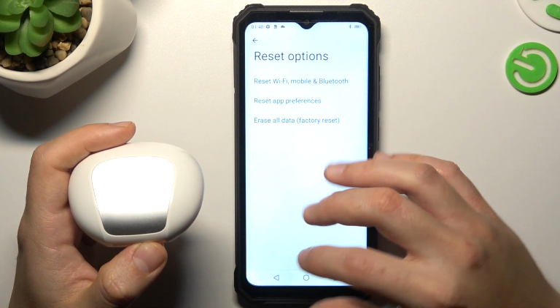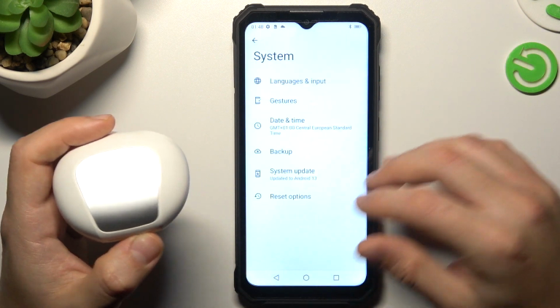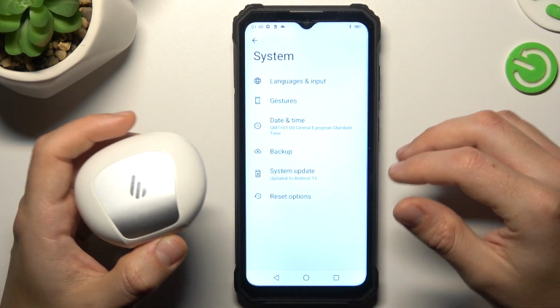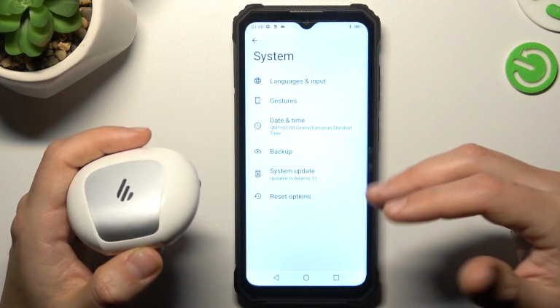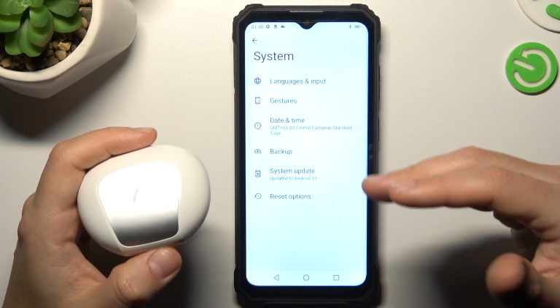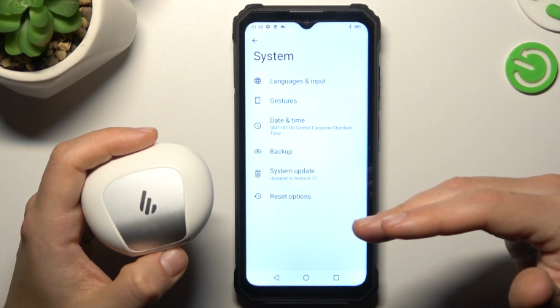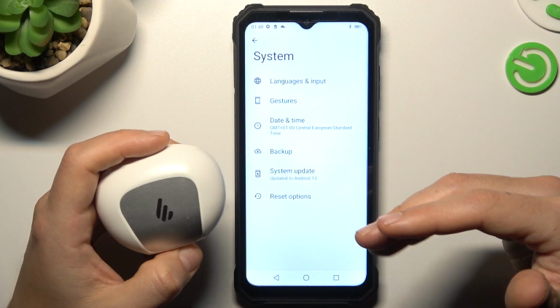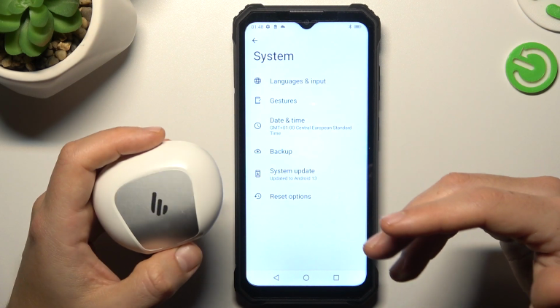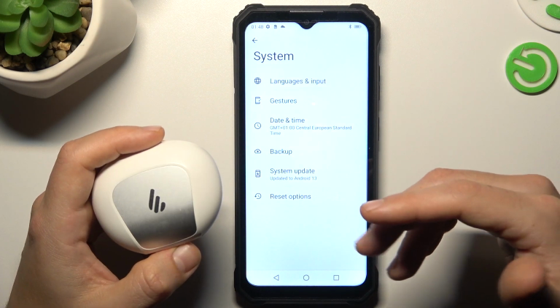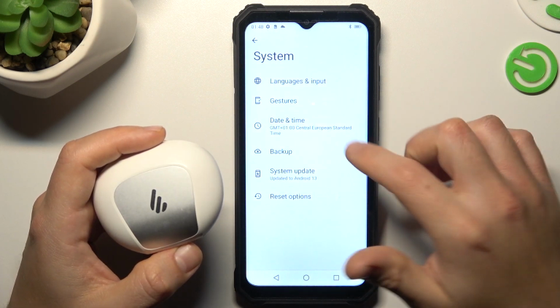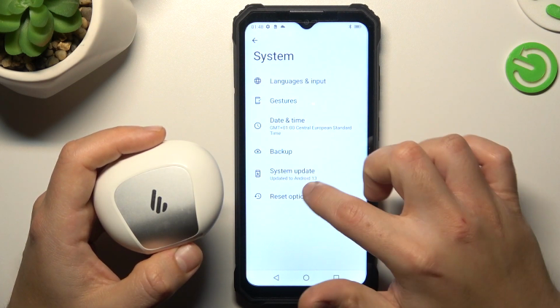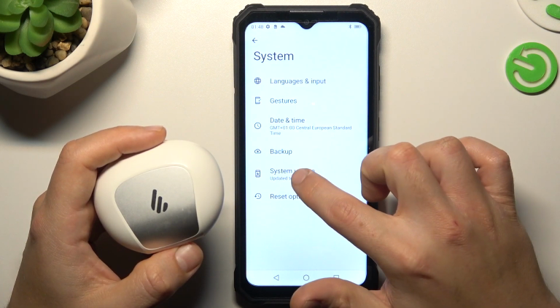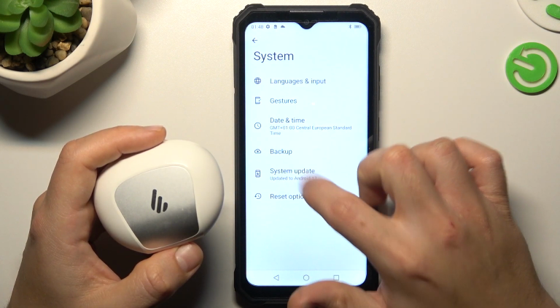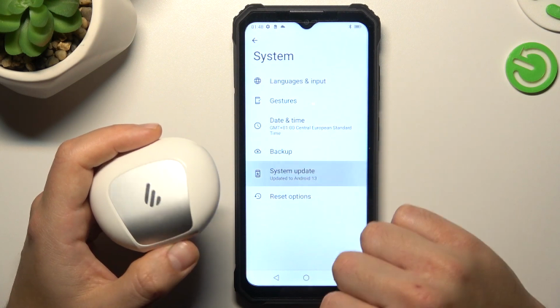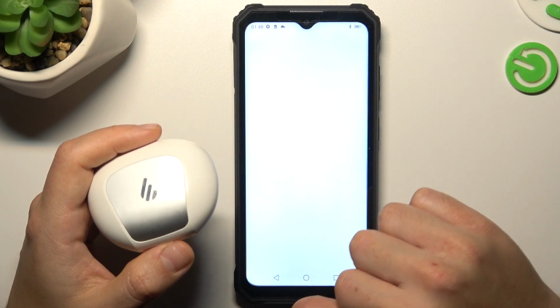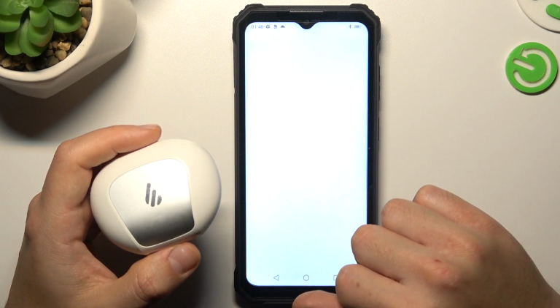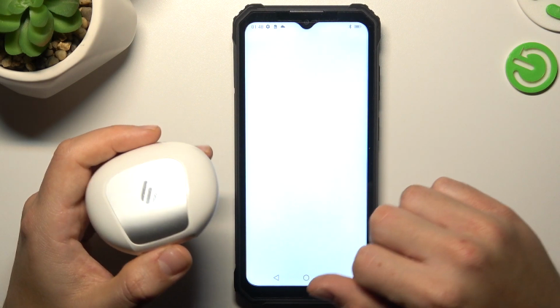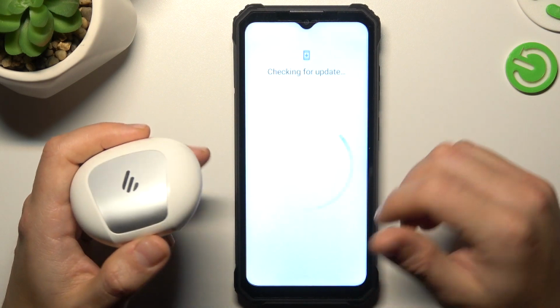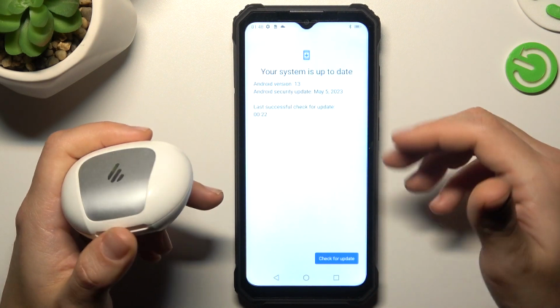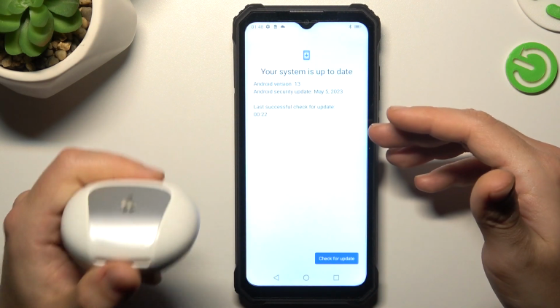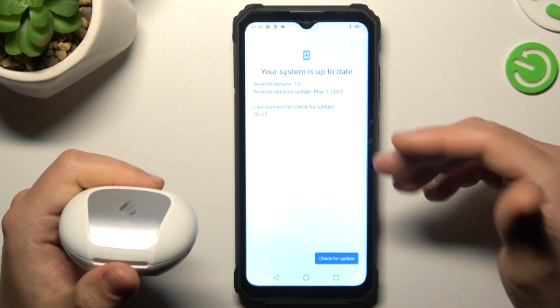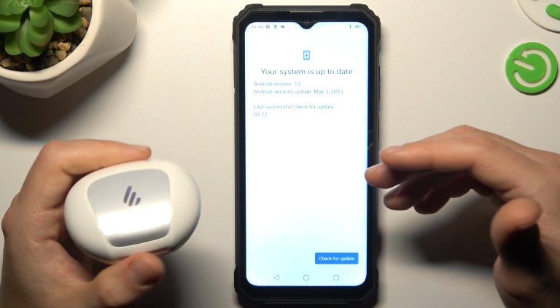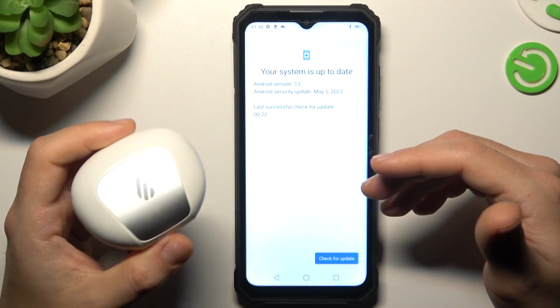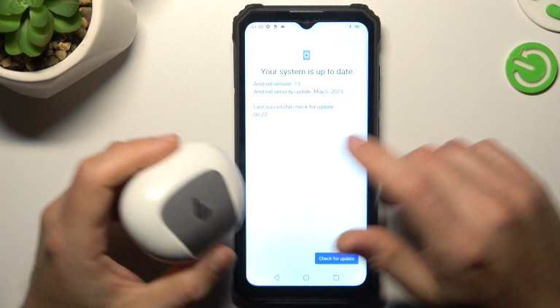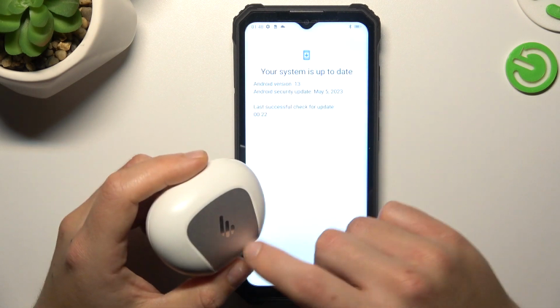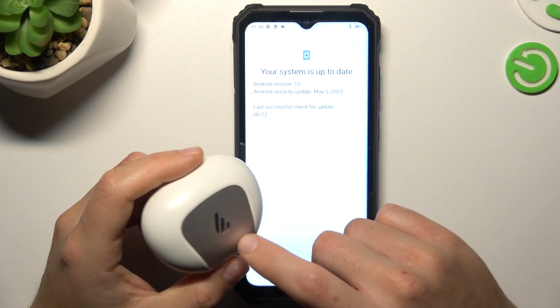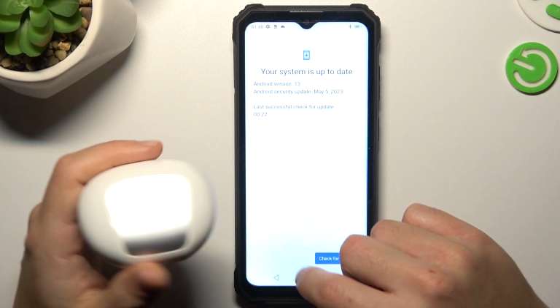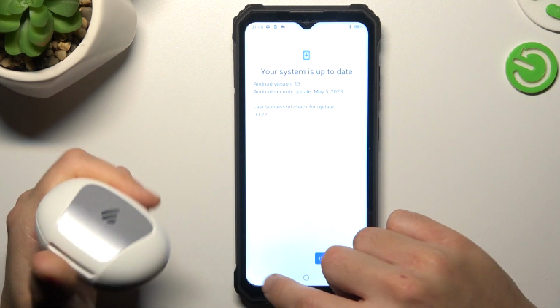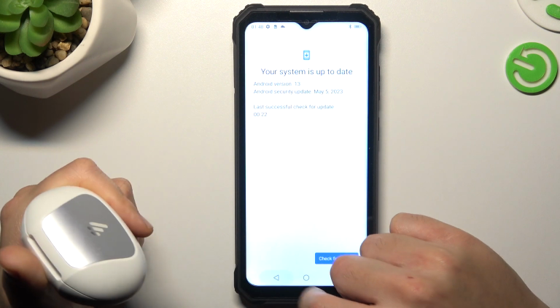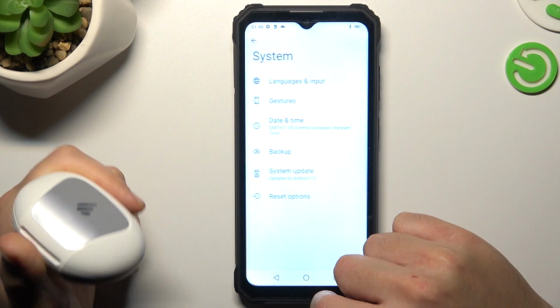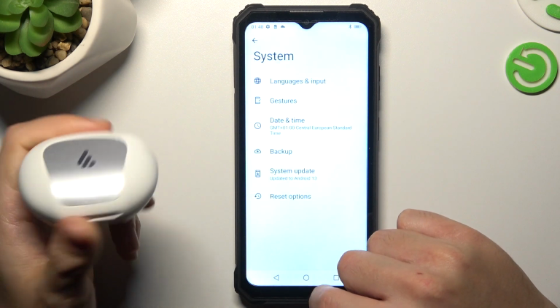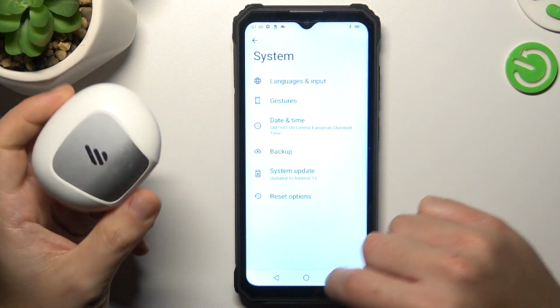In the next step, you can also try to update your system — choose System Update, install it if you haven't already, and then check for your device again on the Bluetooth list.